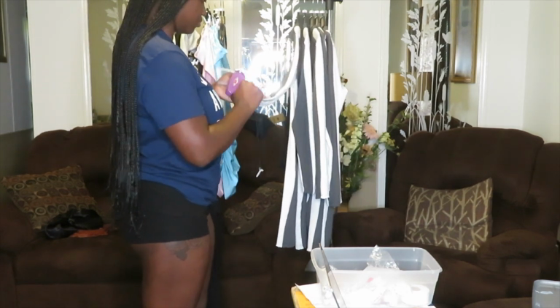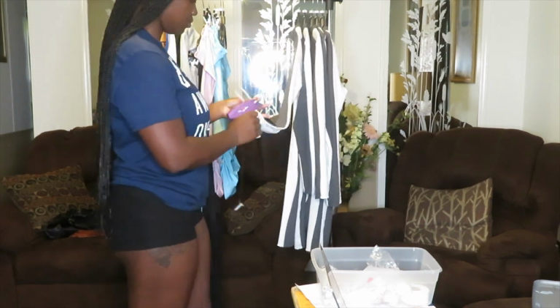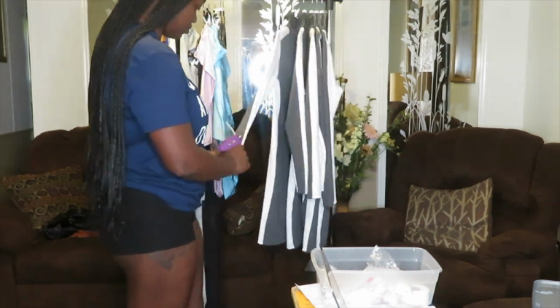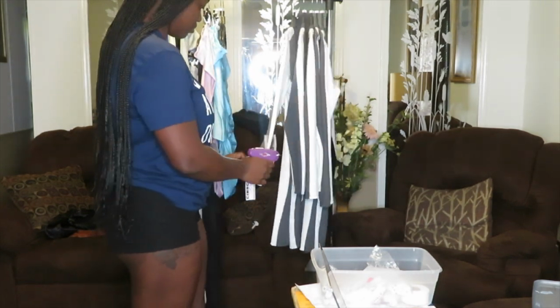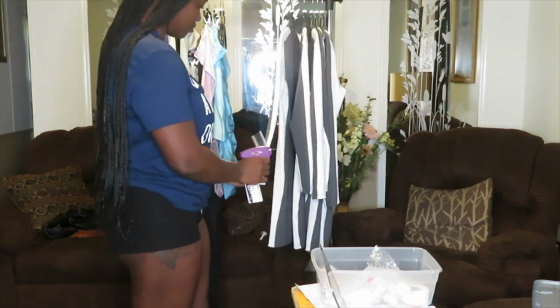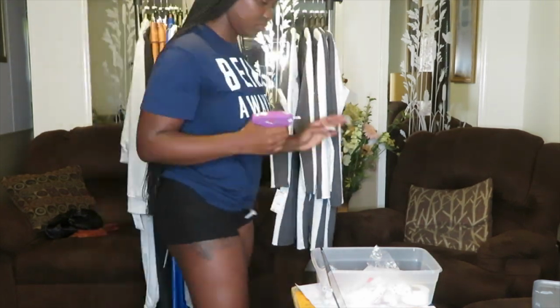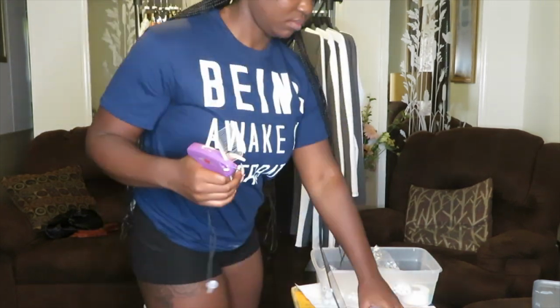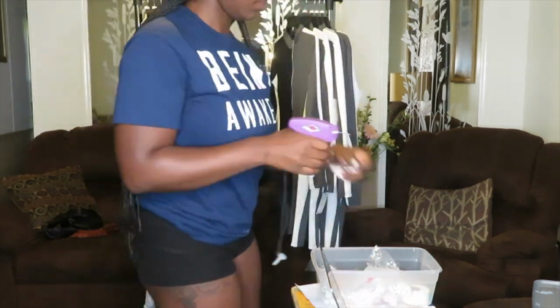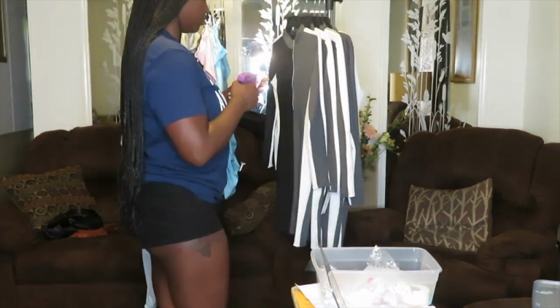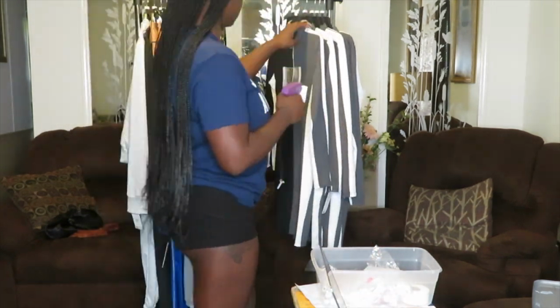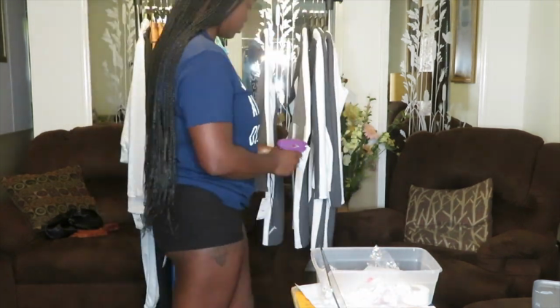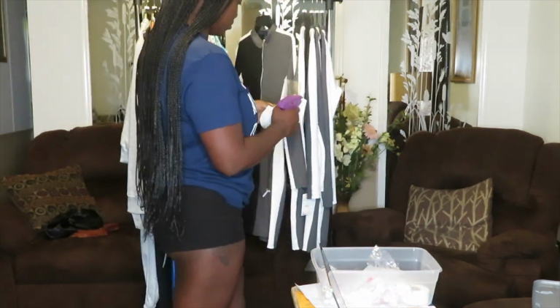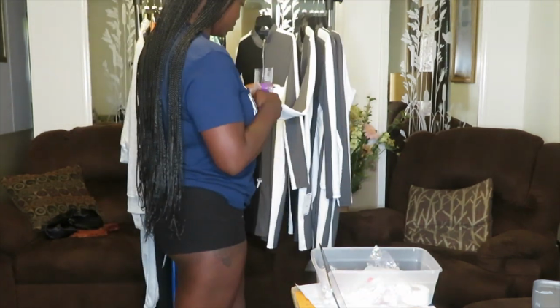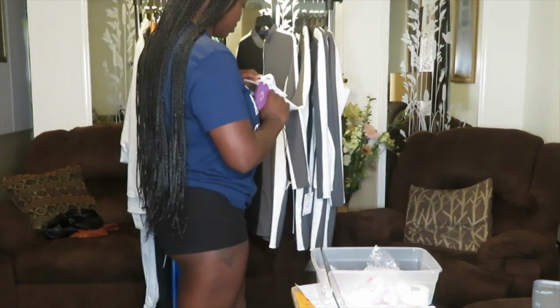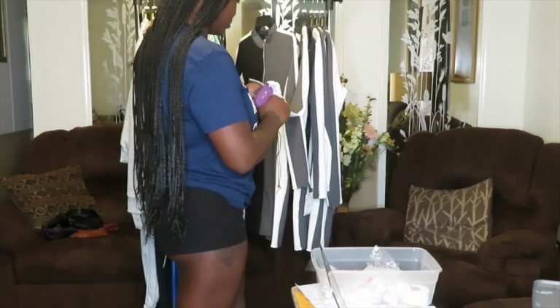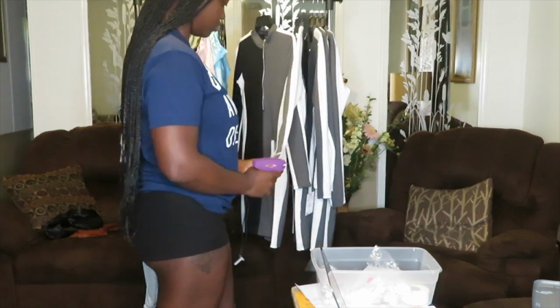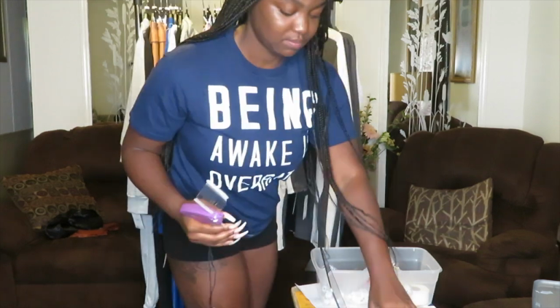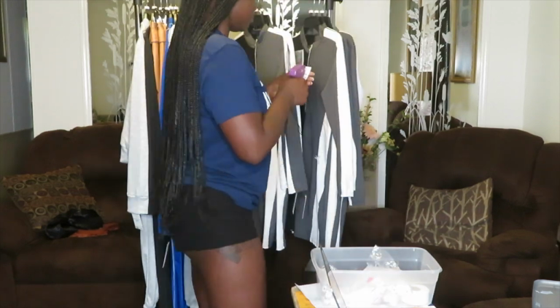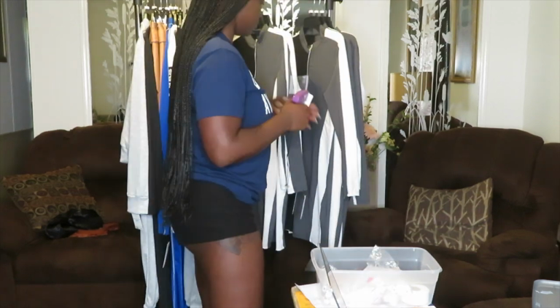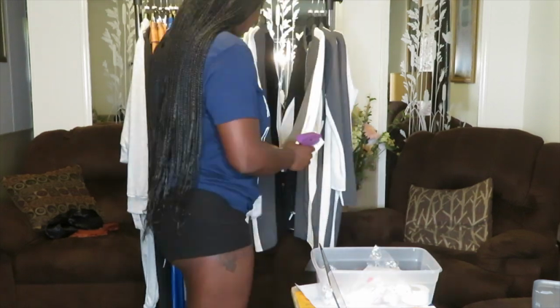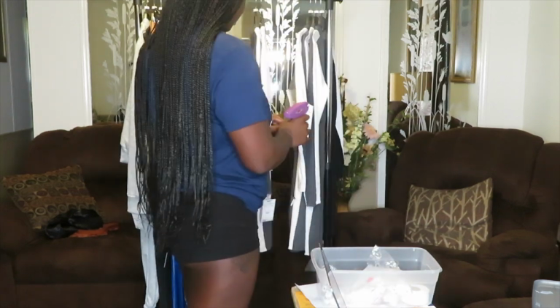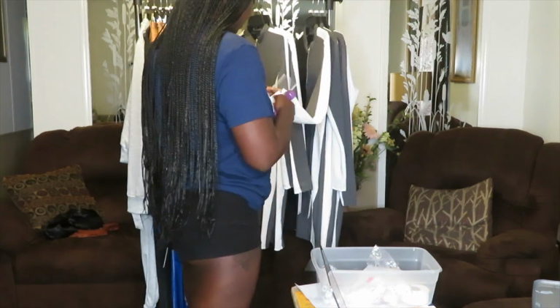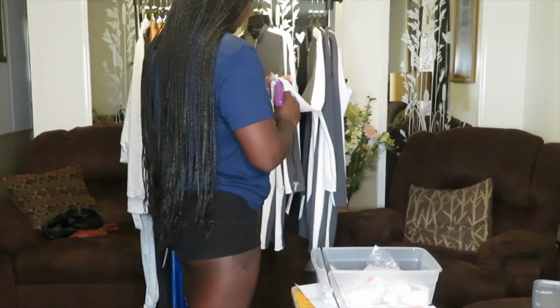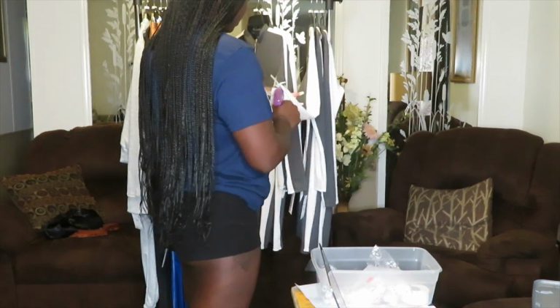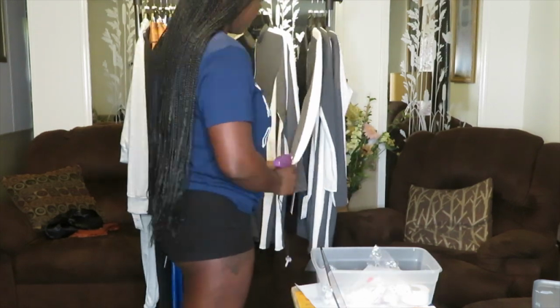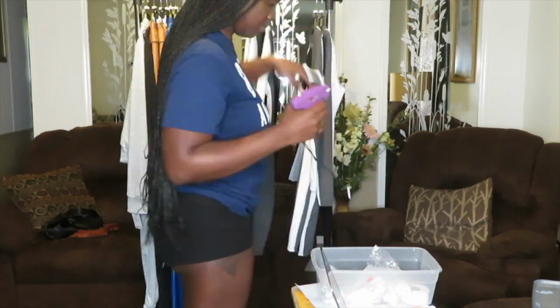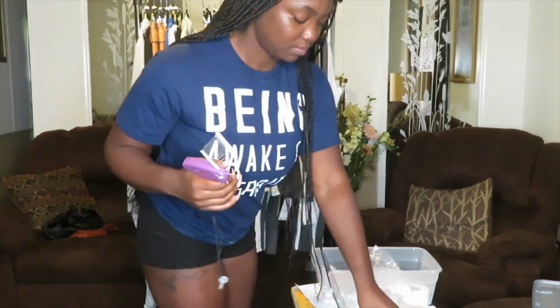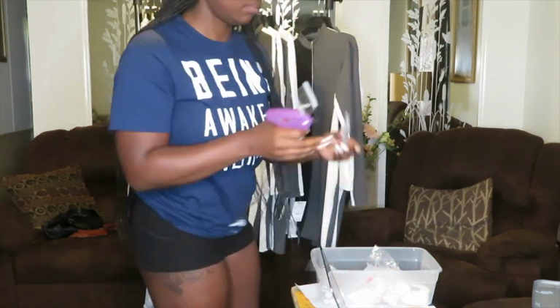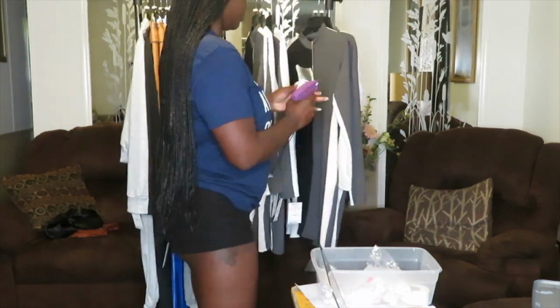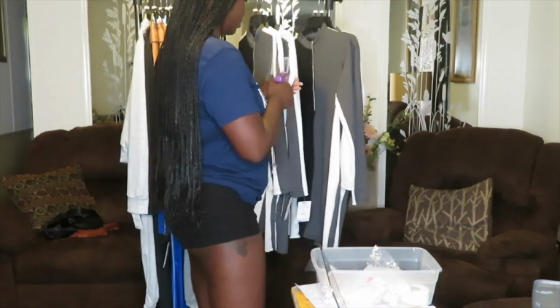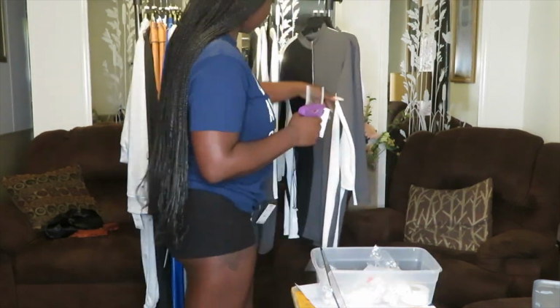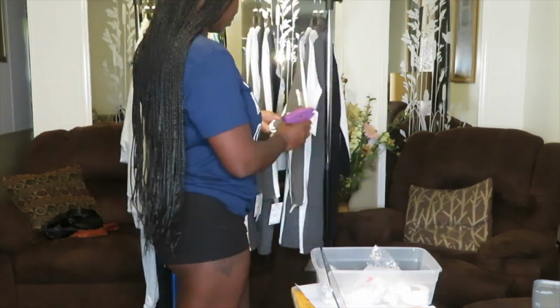My tagging gun is from Amazon along with the fasteners — whatever they're called. Everything else is from Uline.